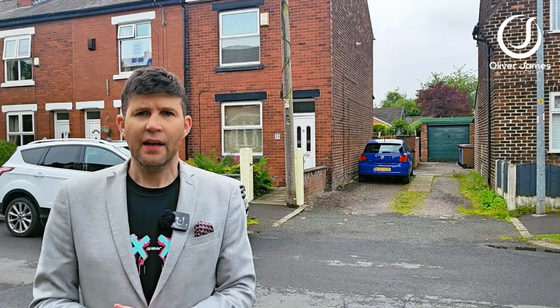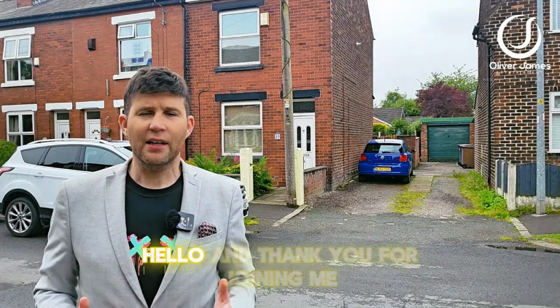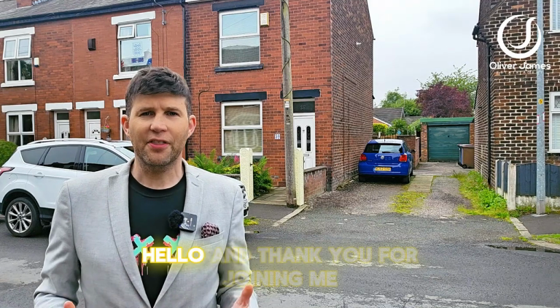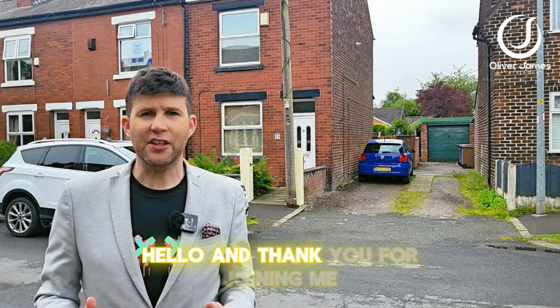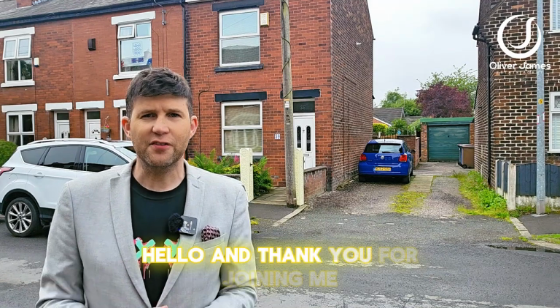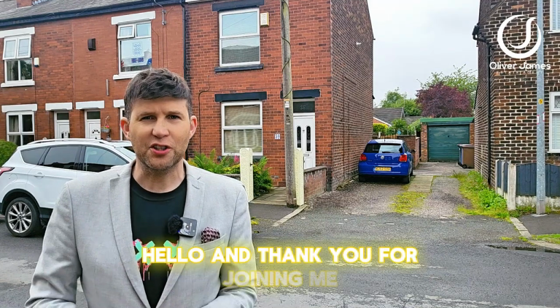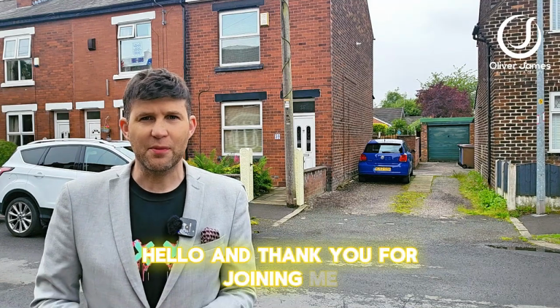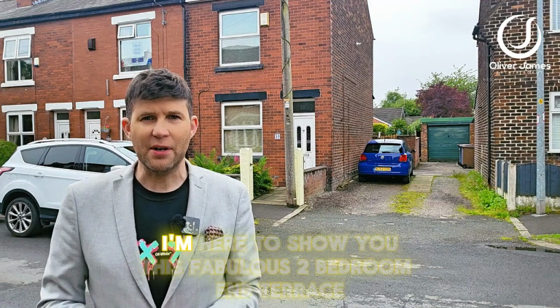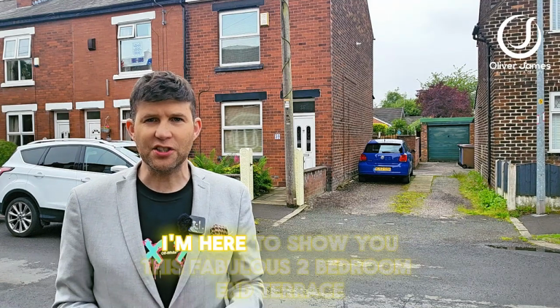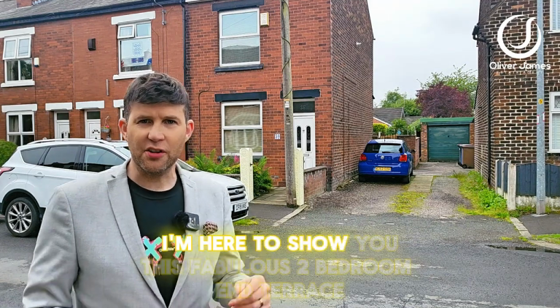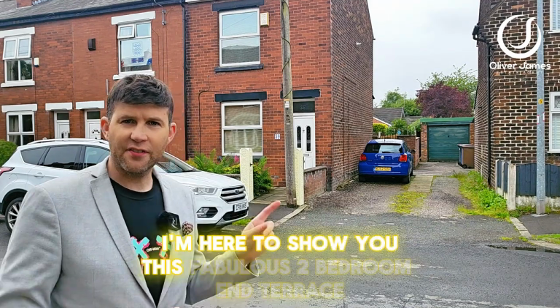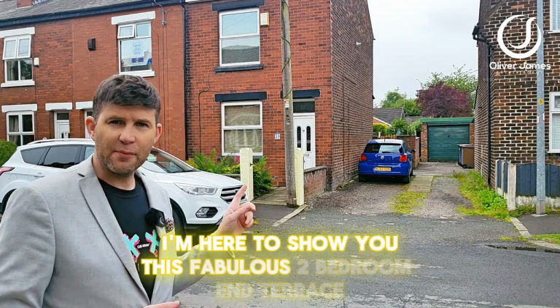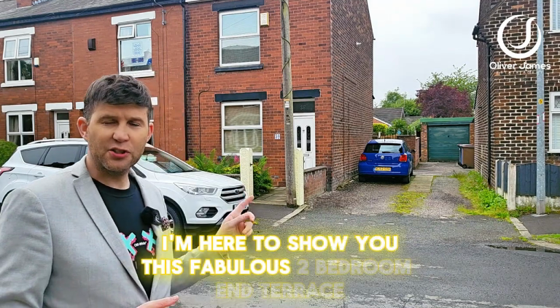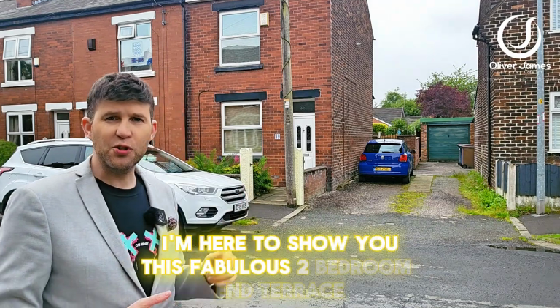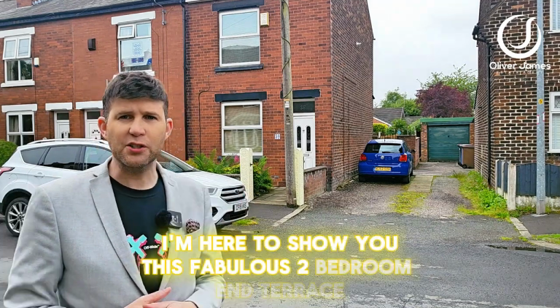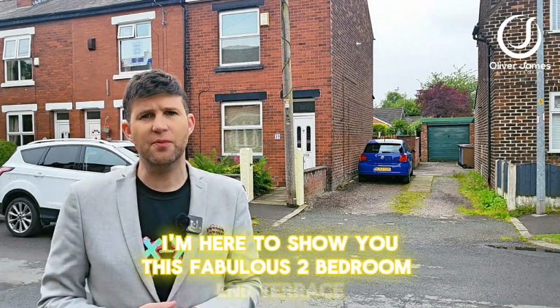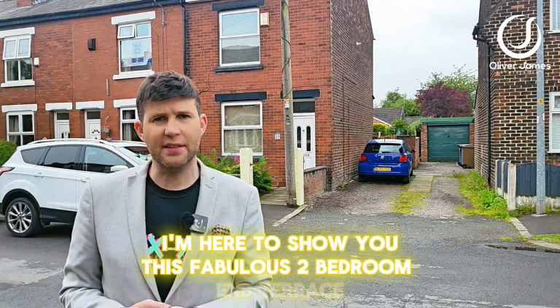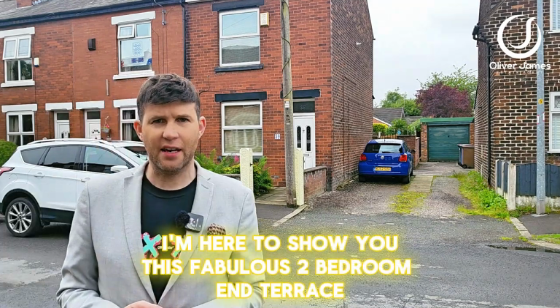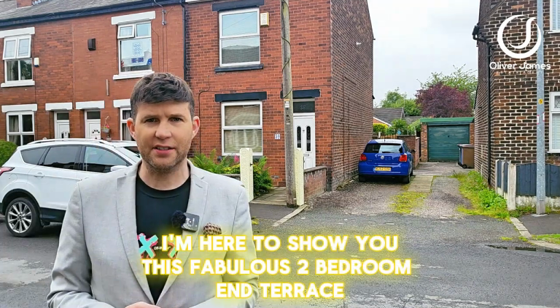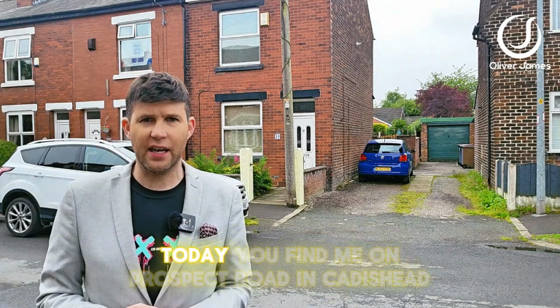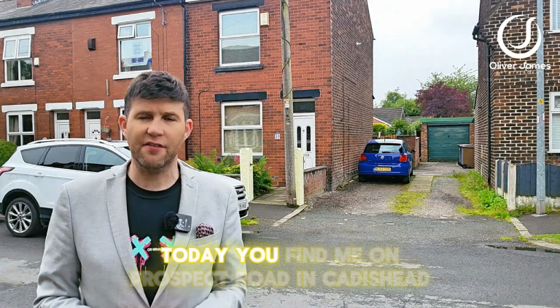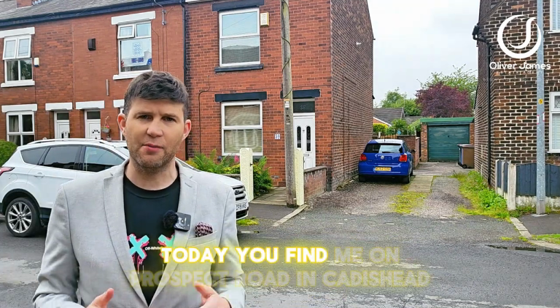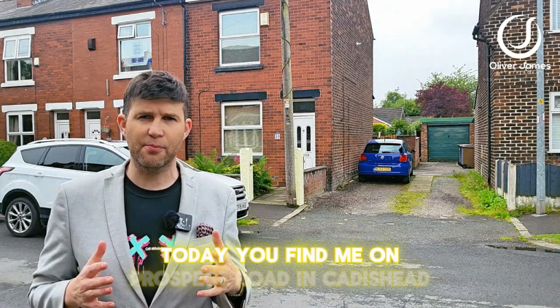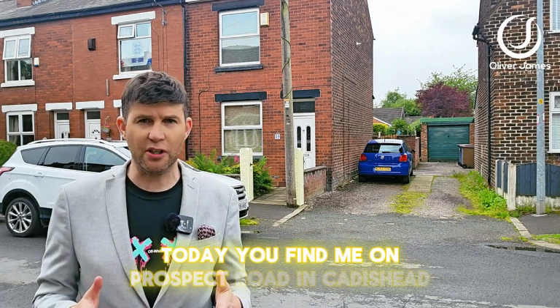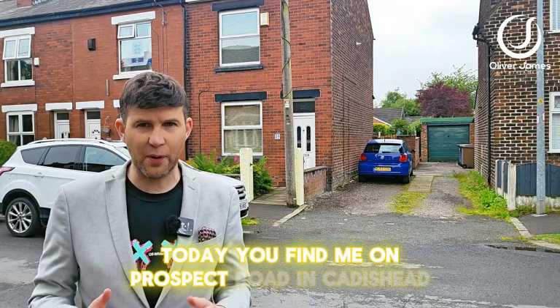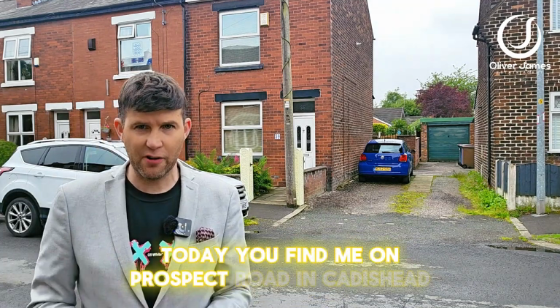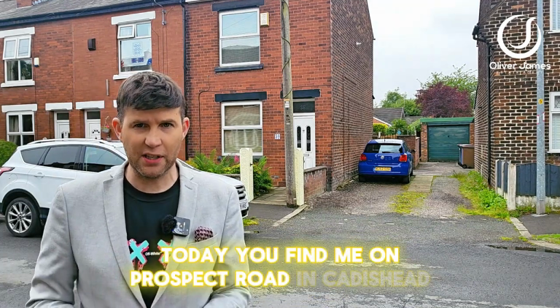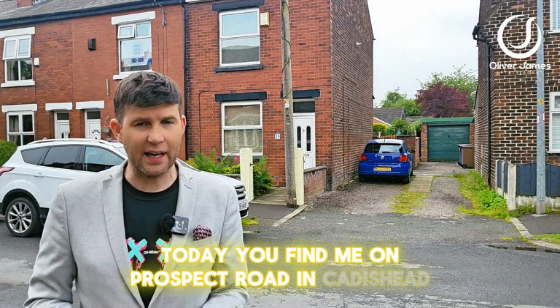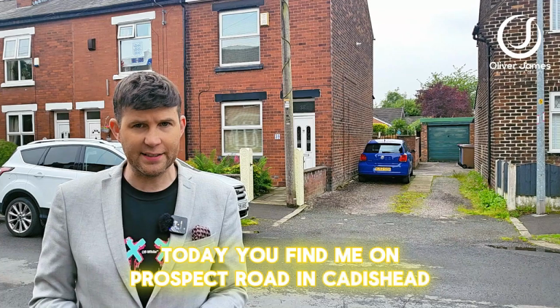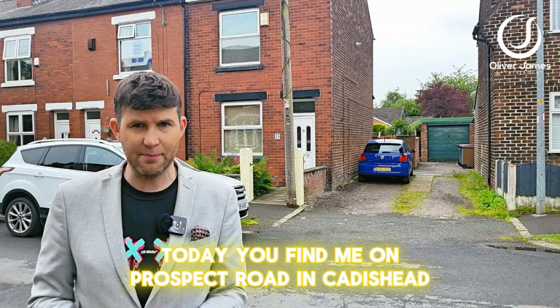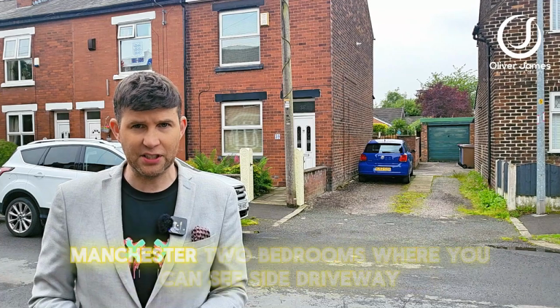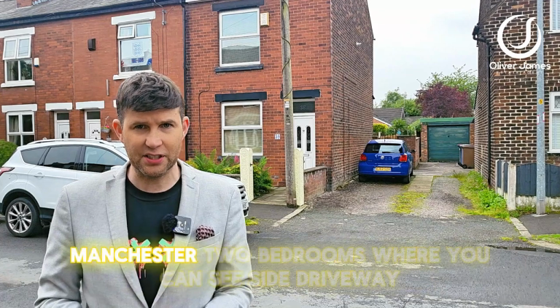Hello and thank you for joining me. I'm here to show you this fabulous two-bedroom end terrace today. You'll find me on Prospect Road in Cadishead, Manchester.